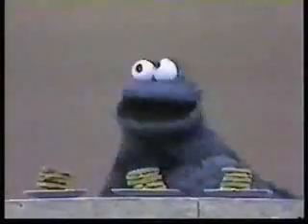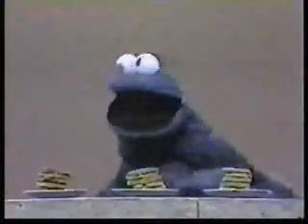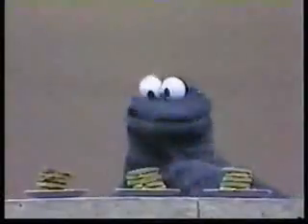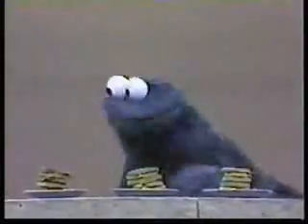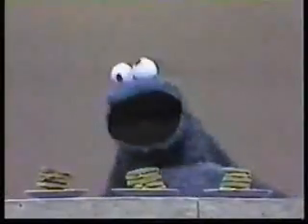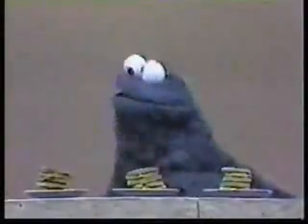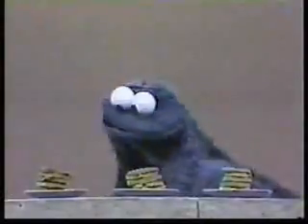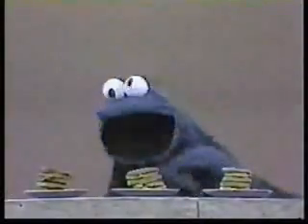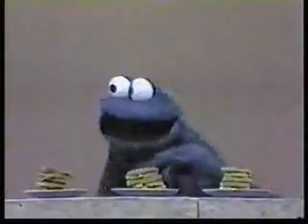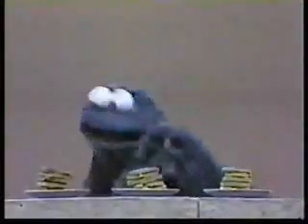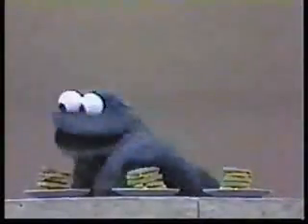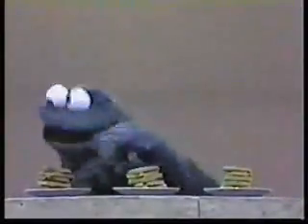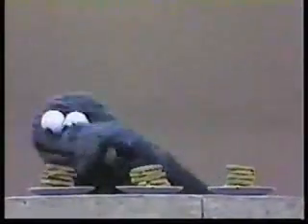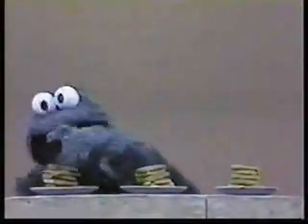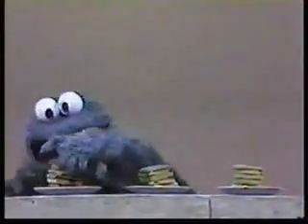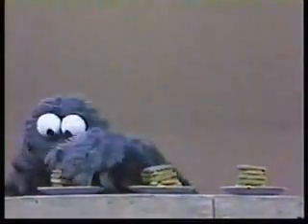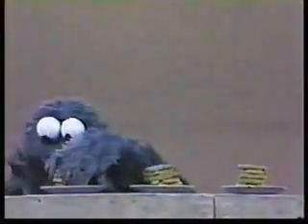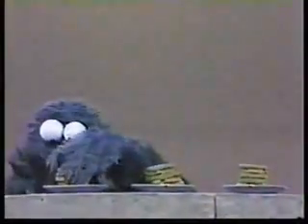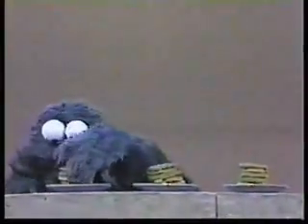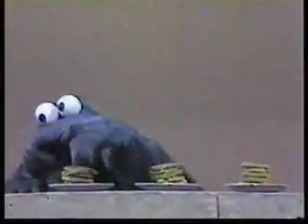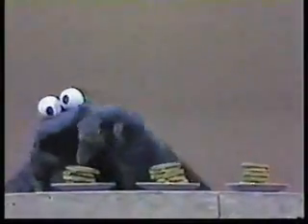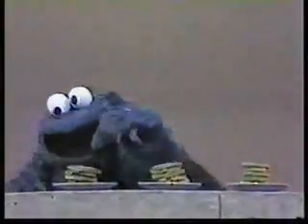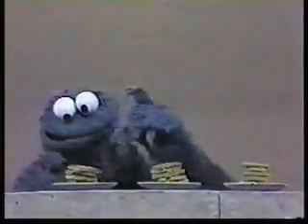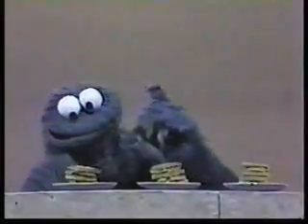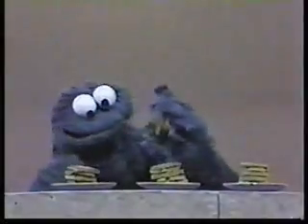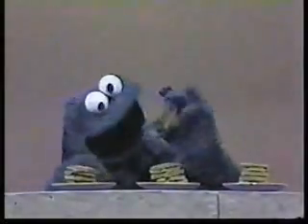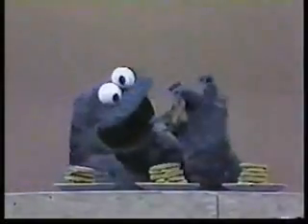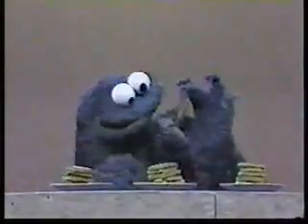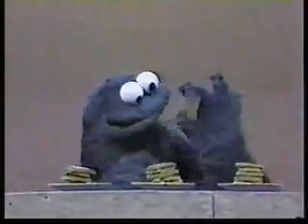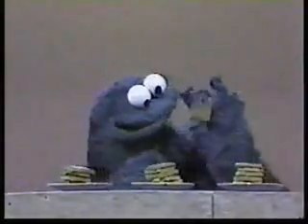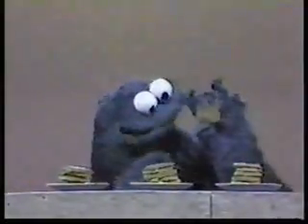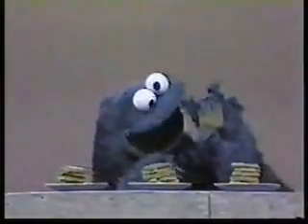Okay, now me start with the square-shaped cookie.